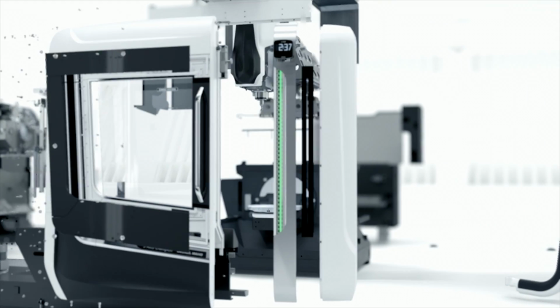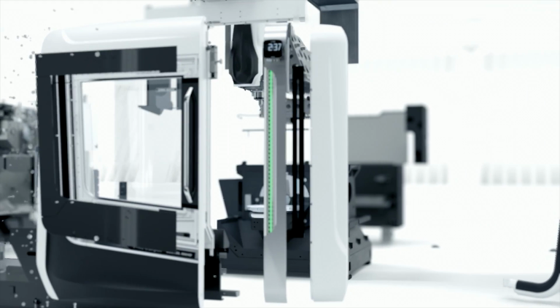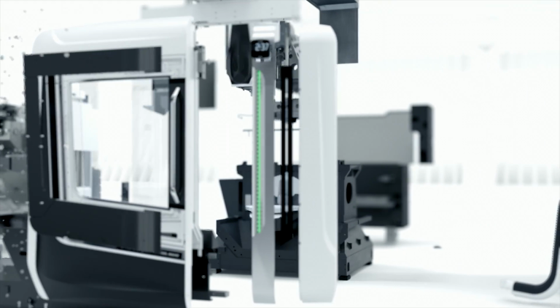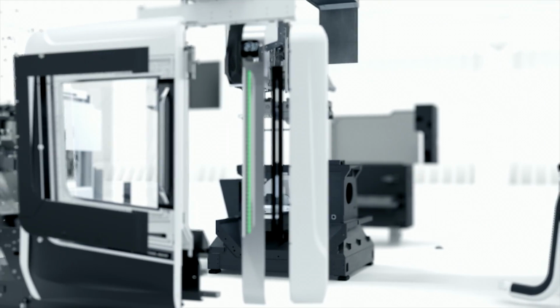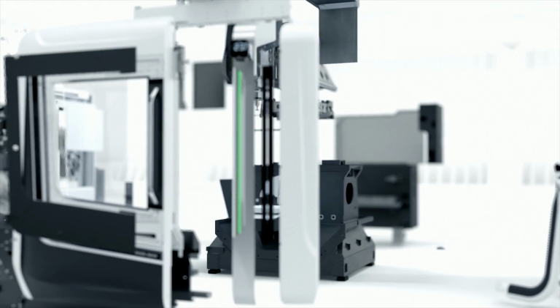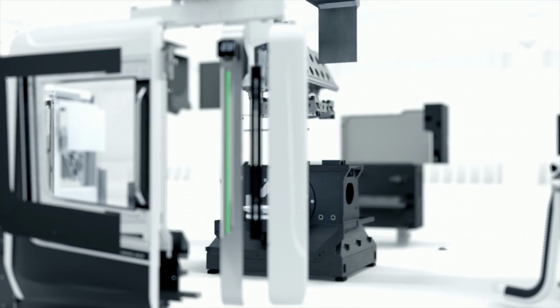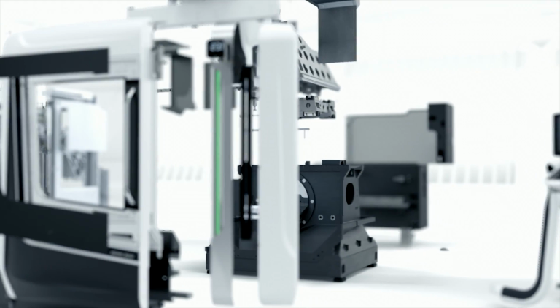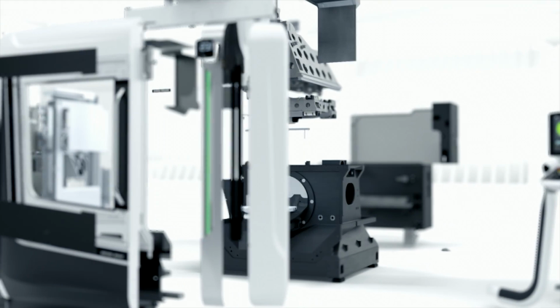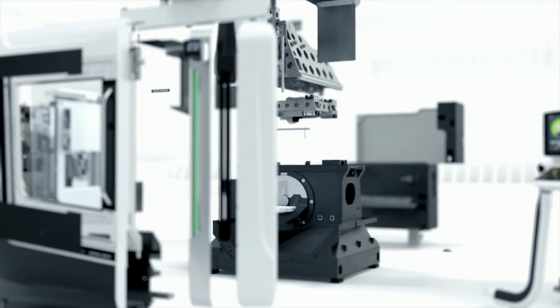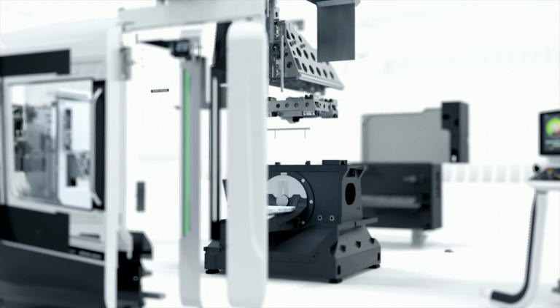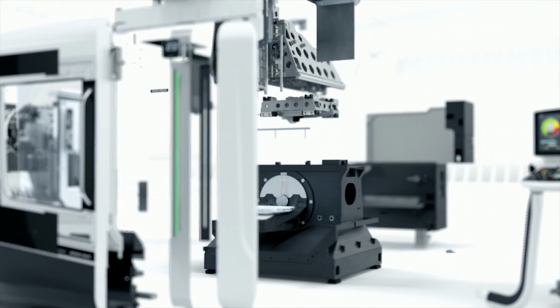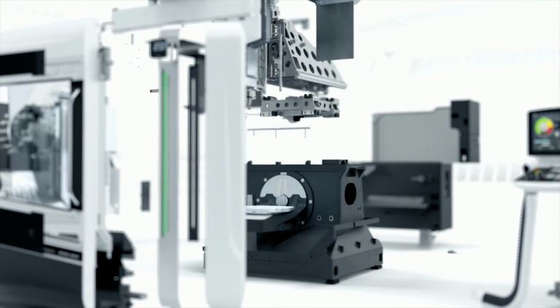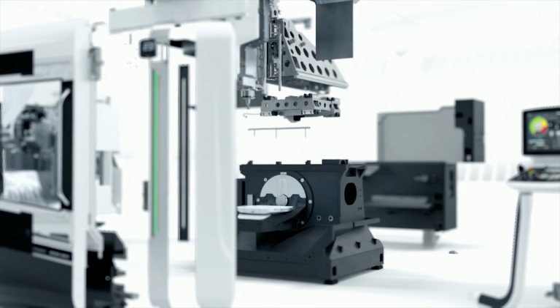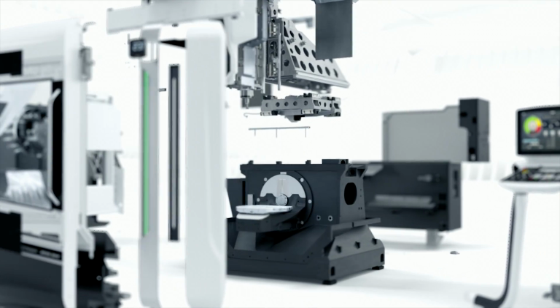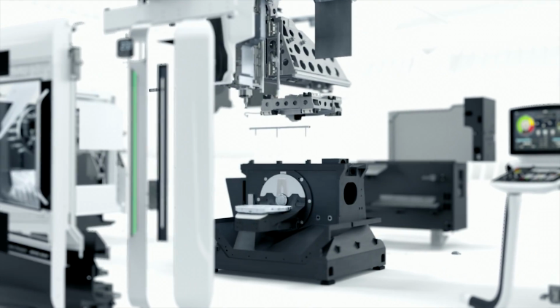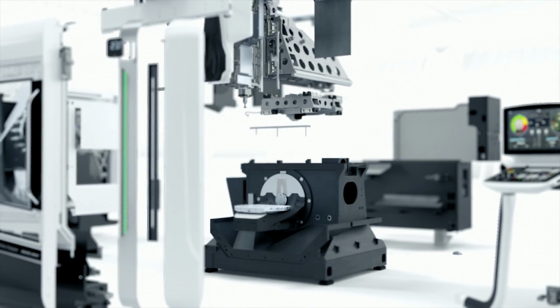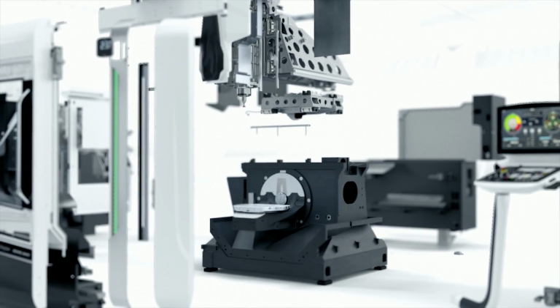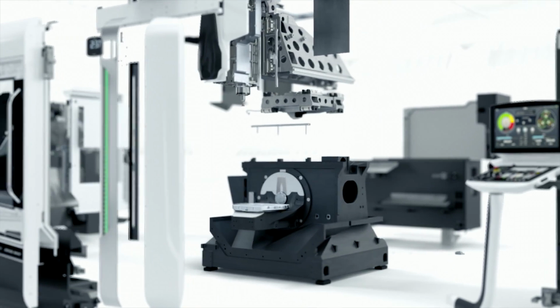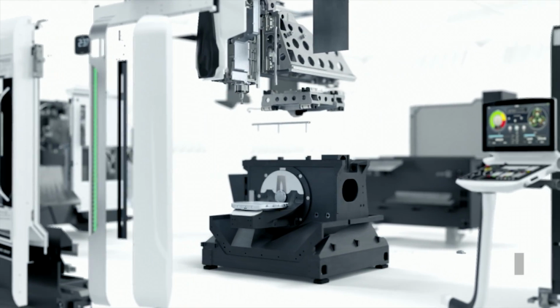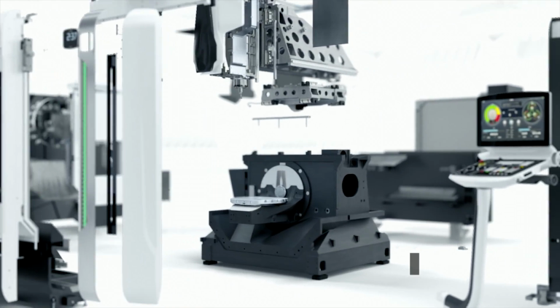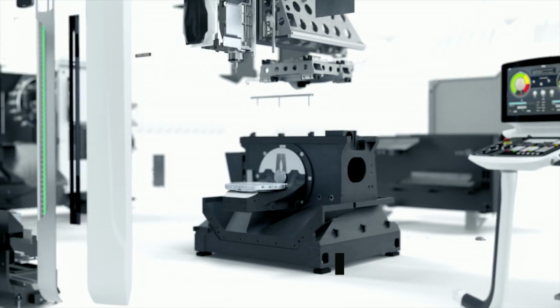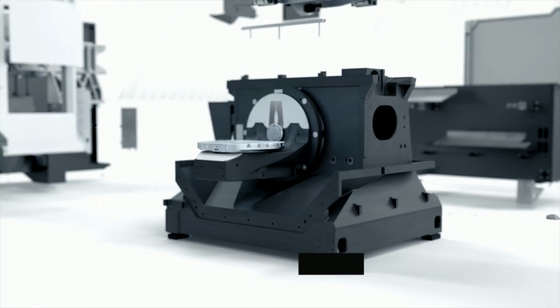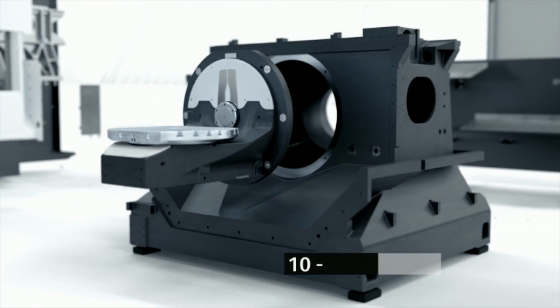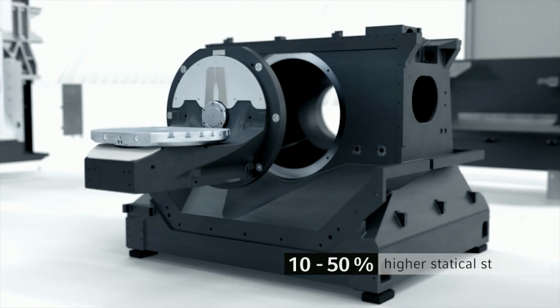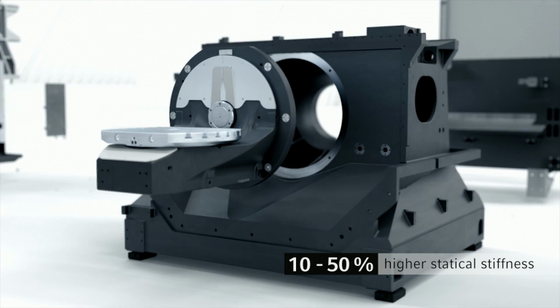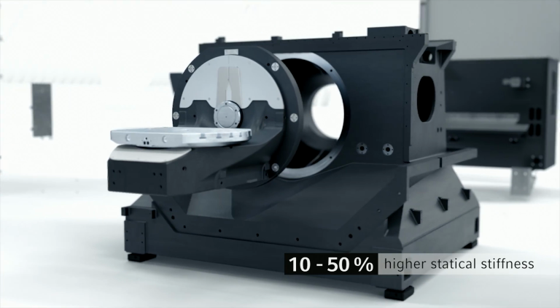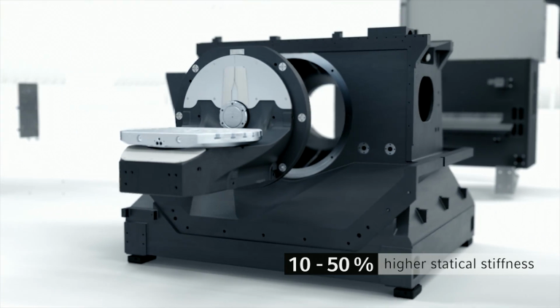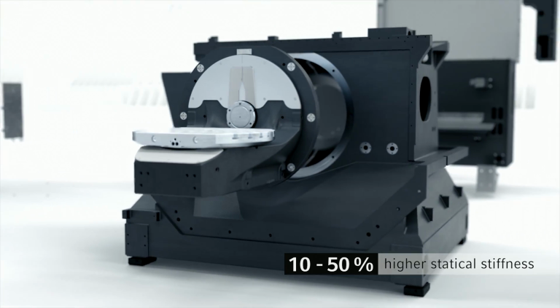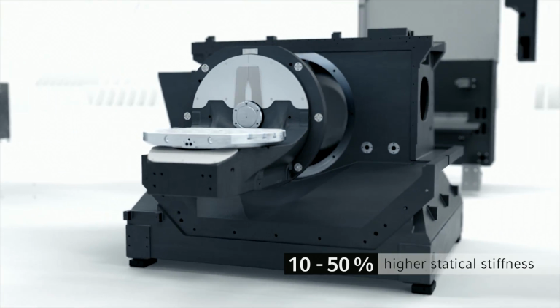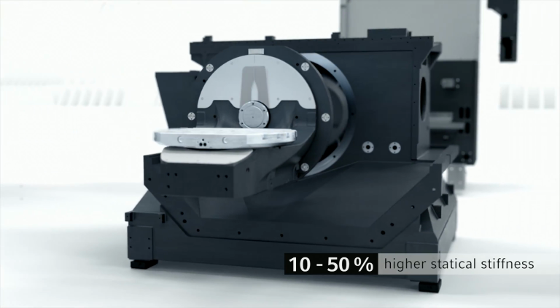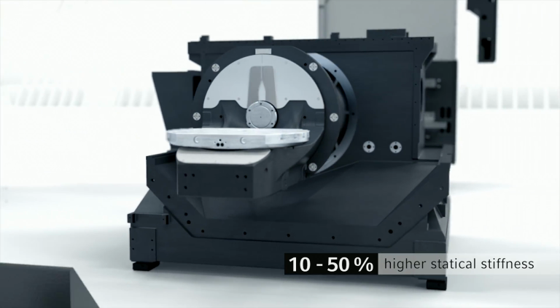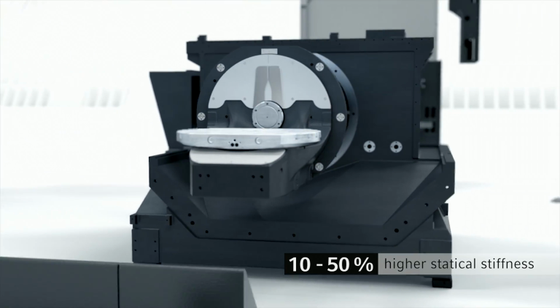It all starts with the base — a one-part iron casting that guarantees extreme stiffness.